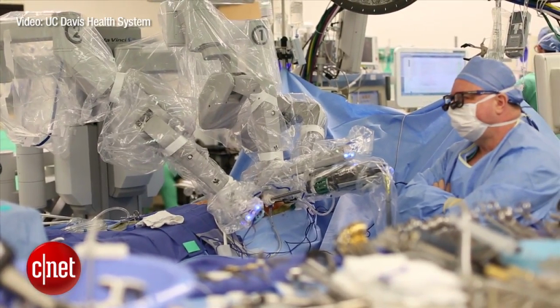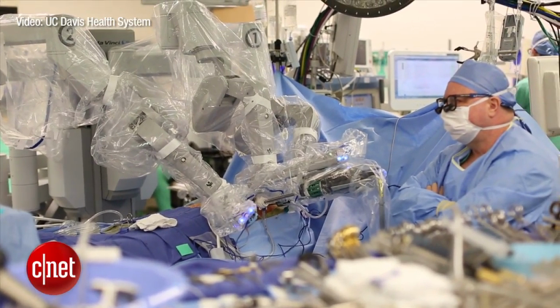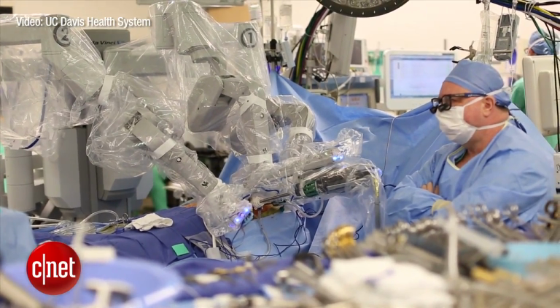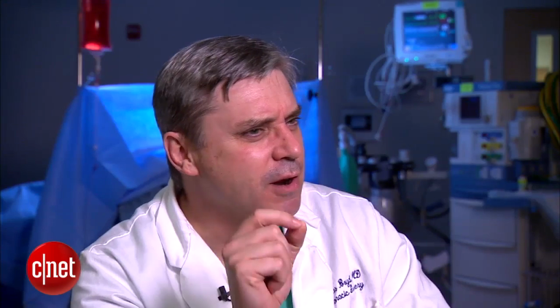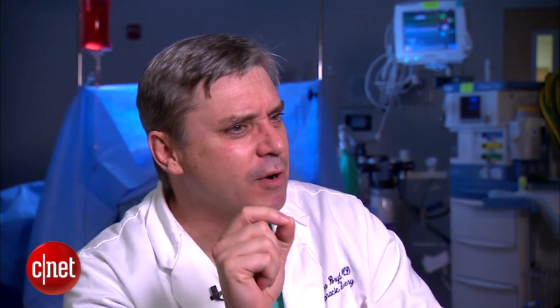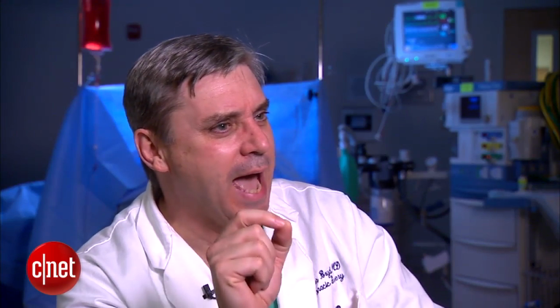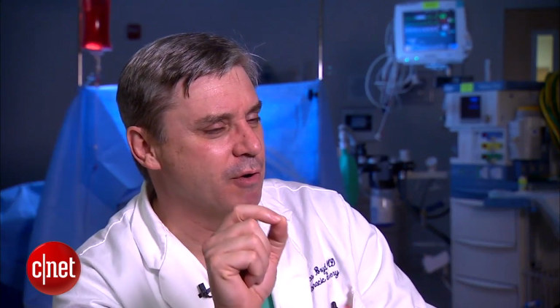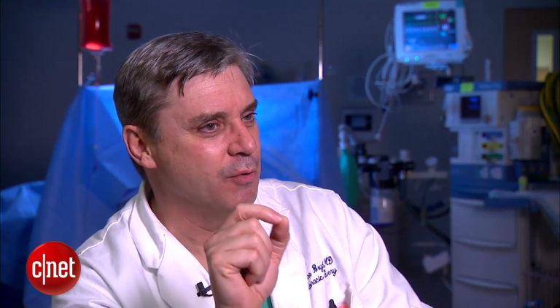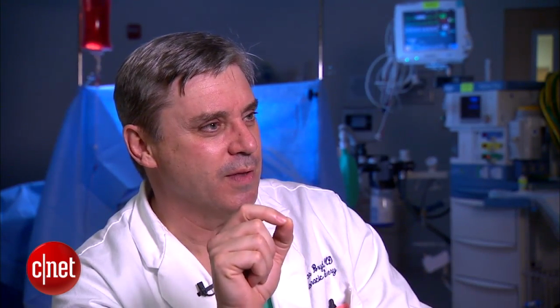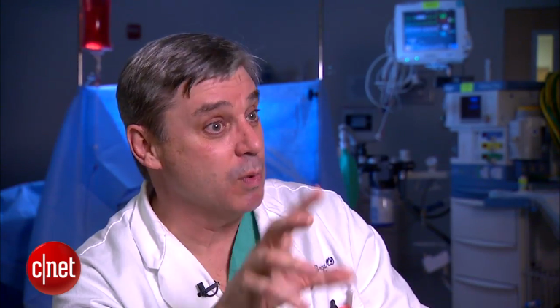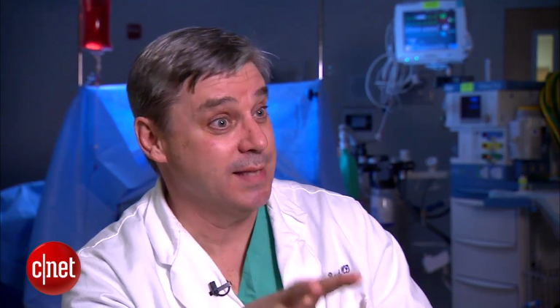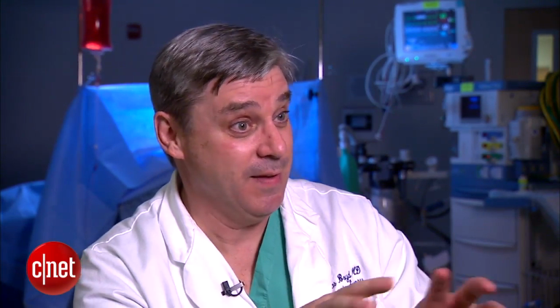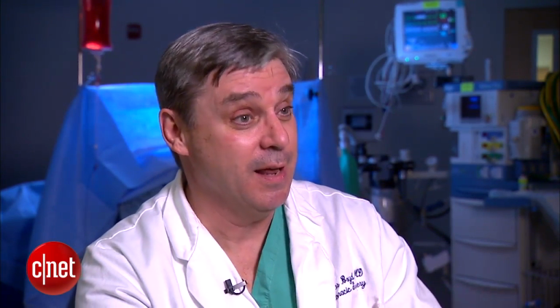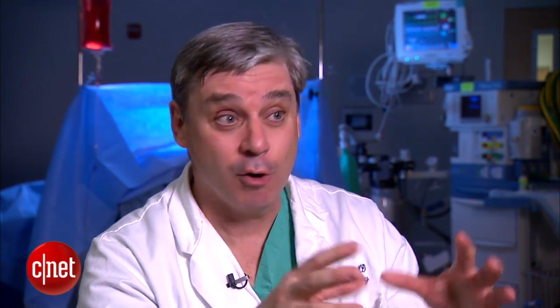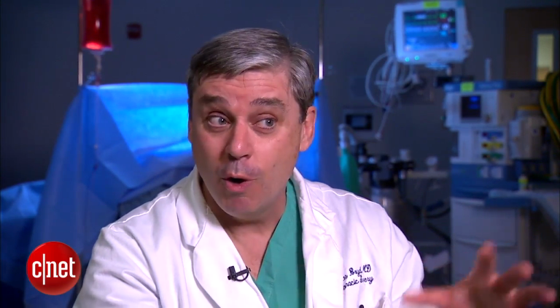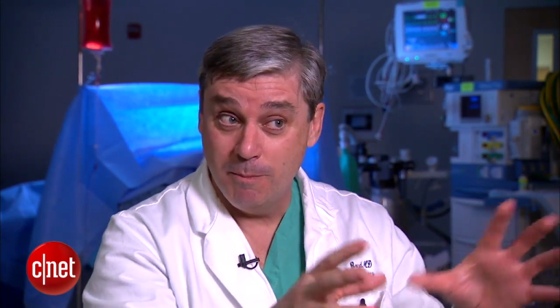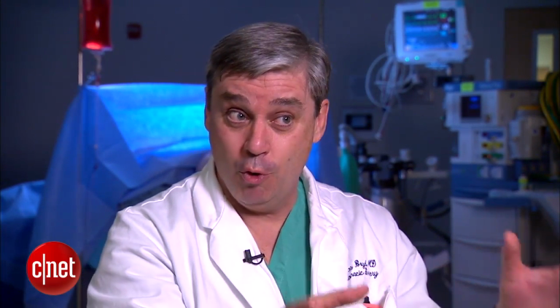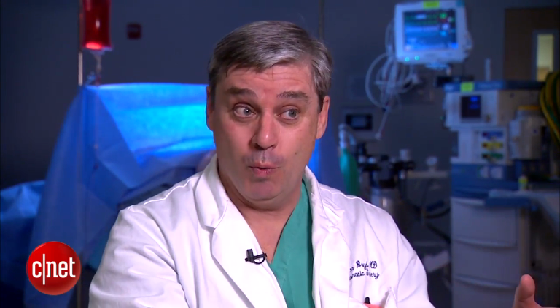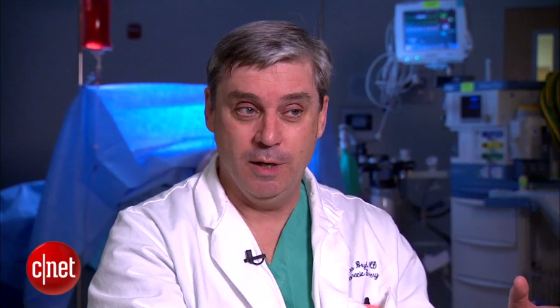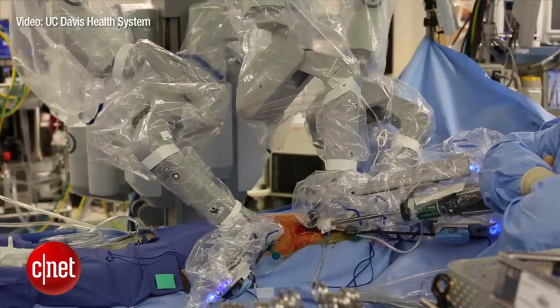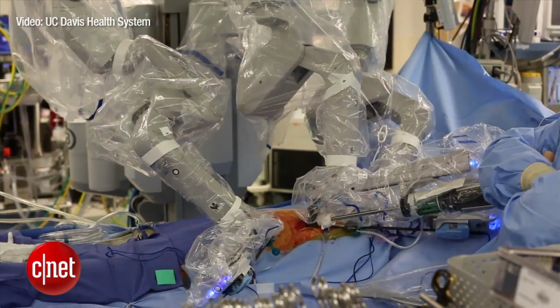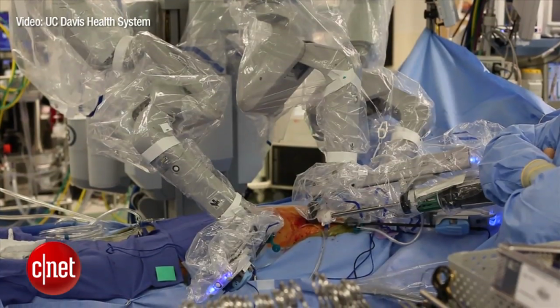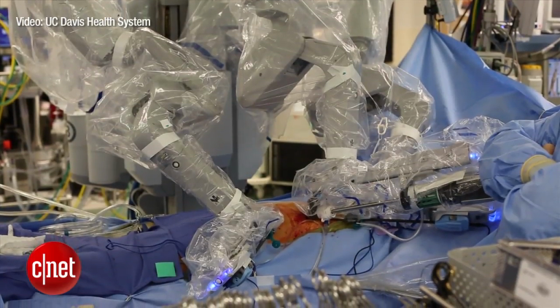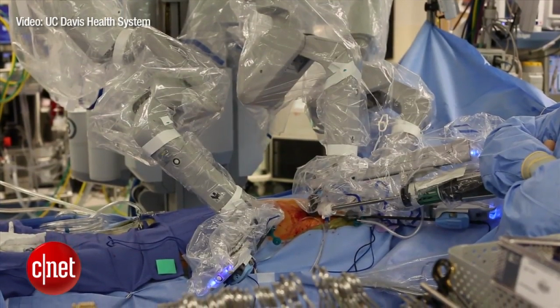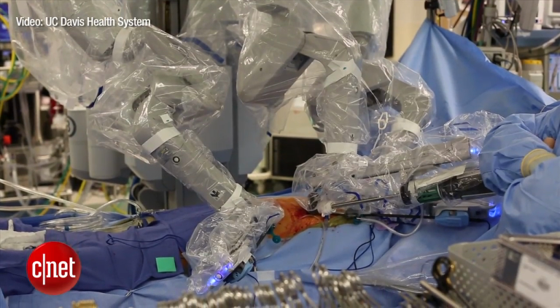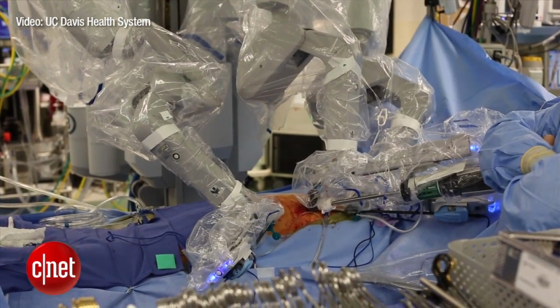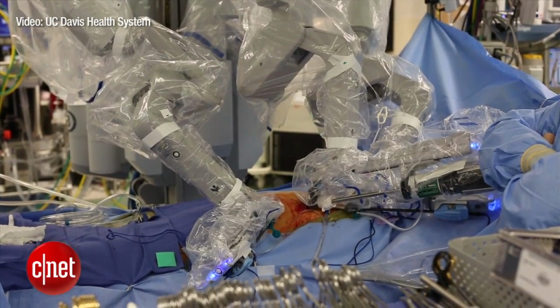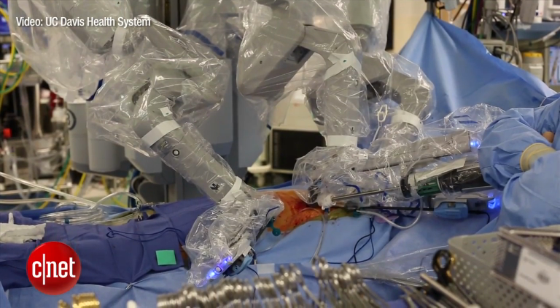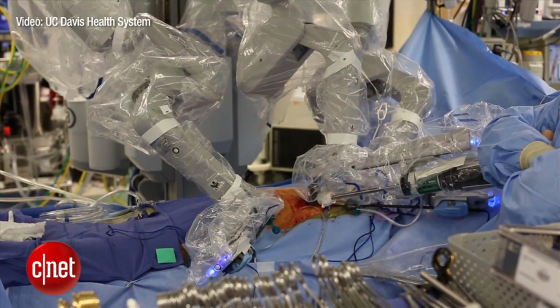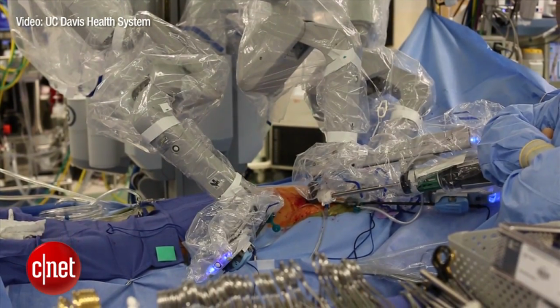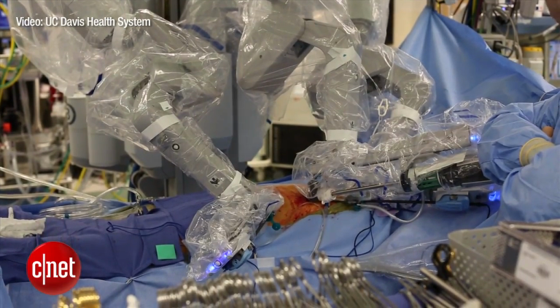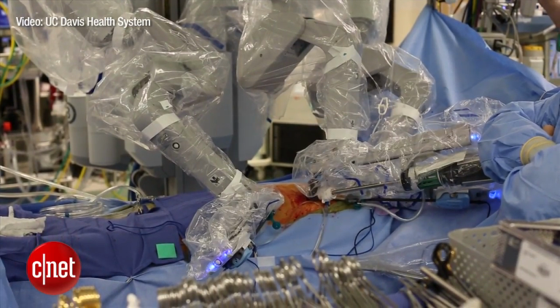Robots are very, very accurate in doing things once they are told what to do. They stay on task, they don't get tired, they don't get distracted.